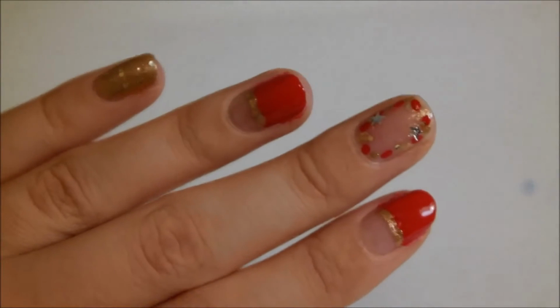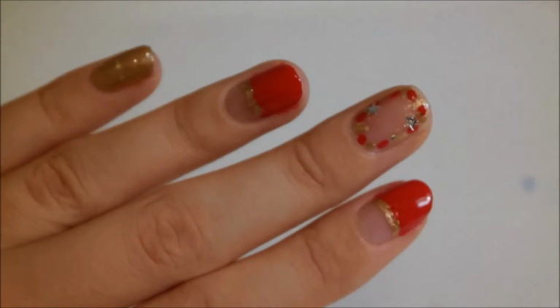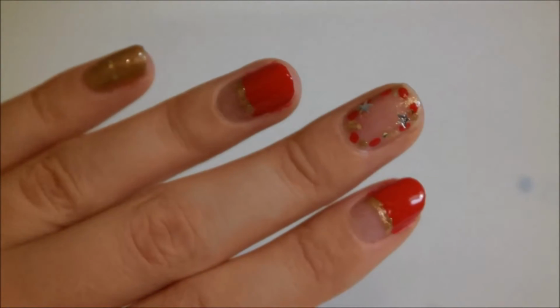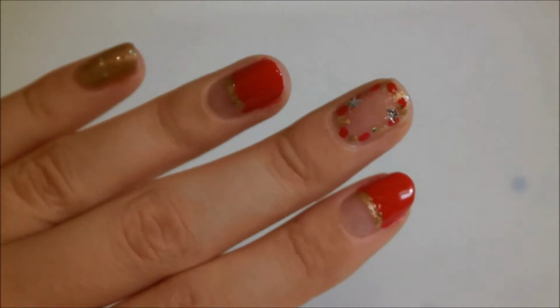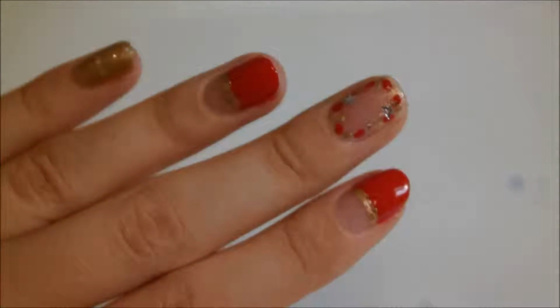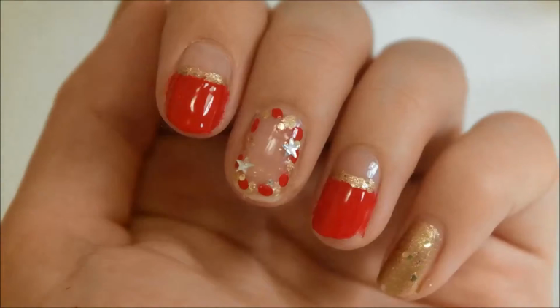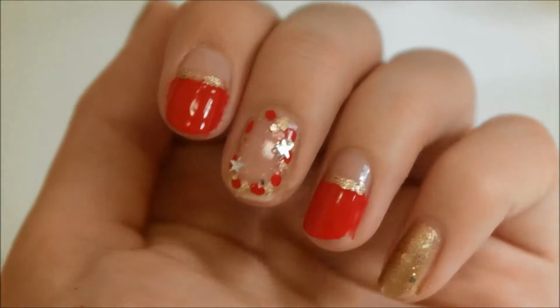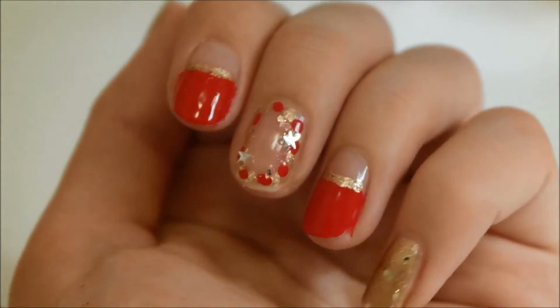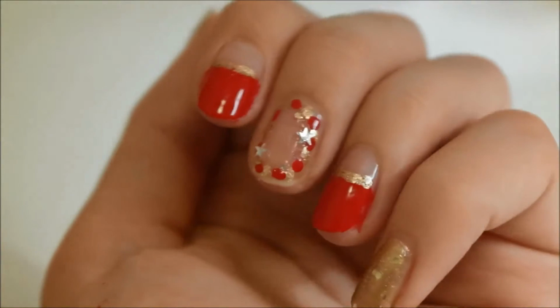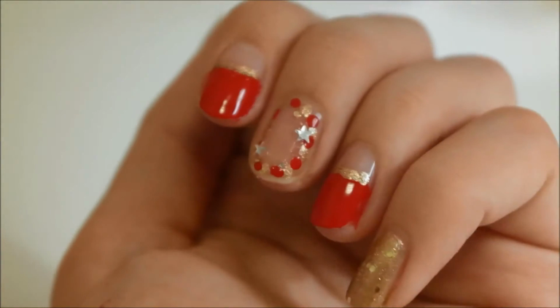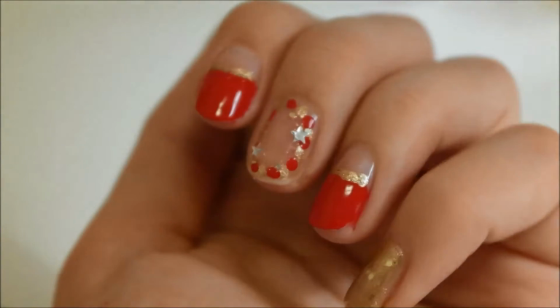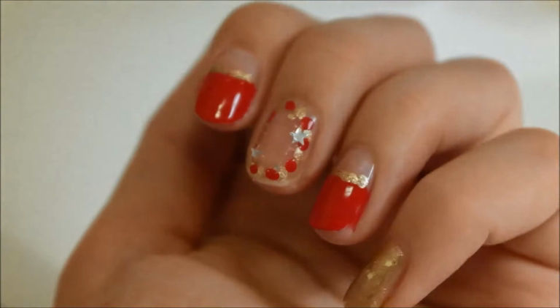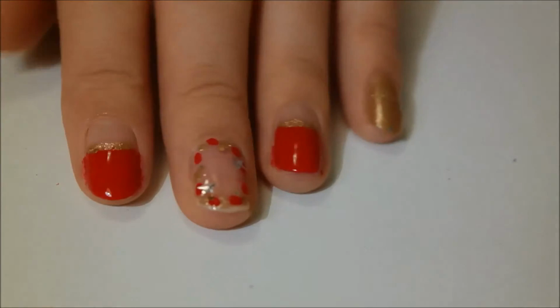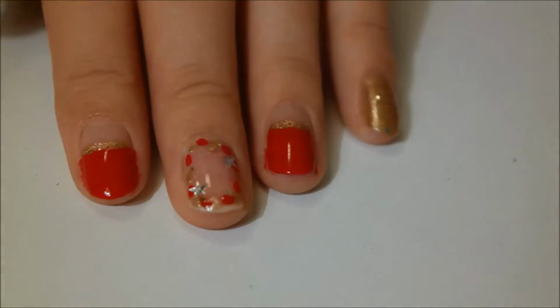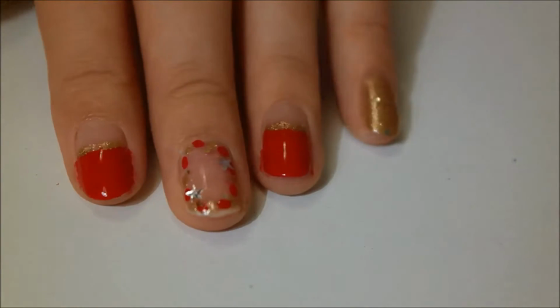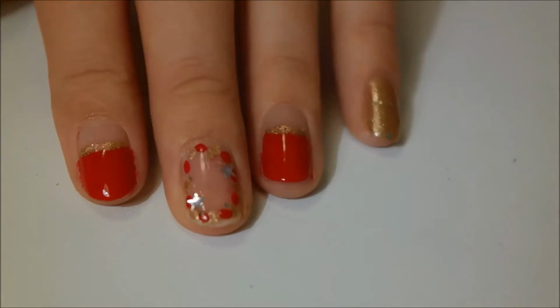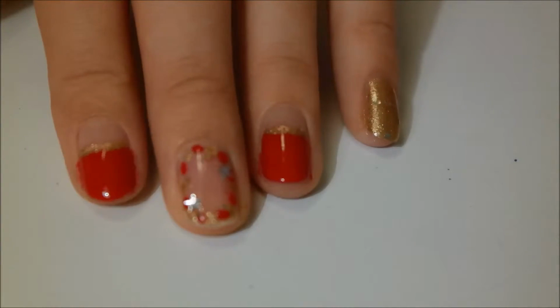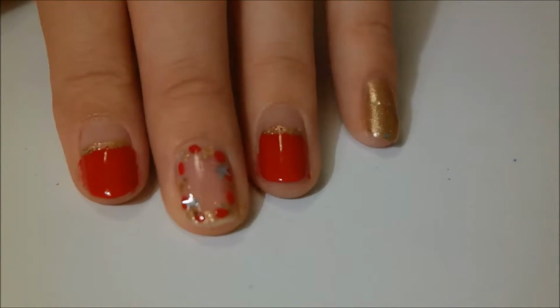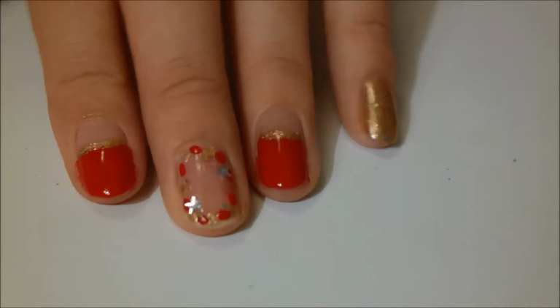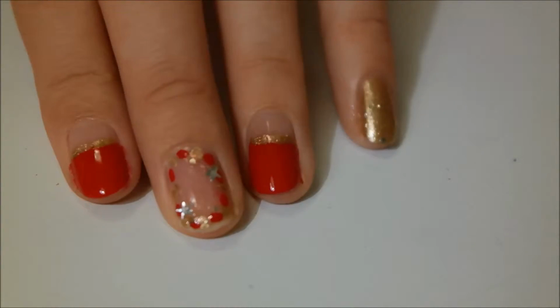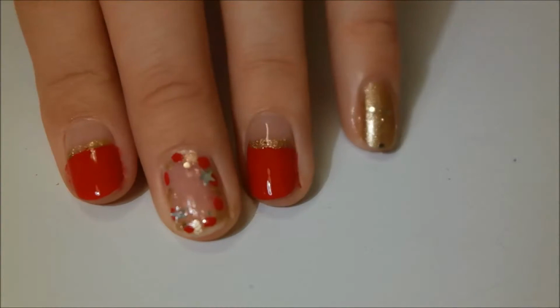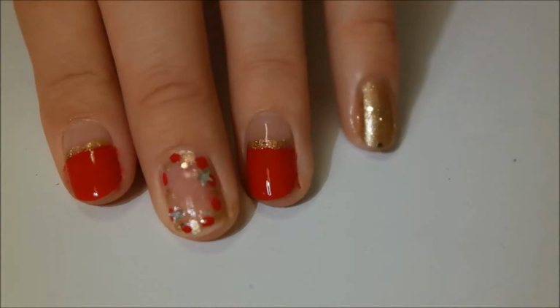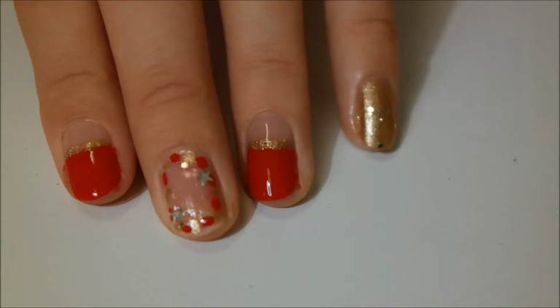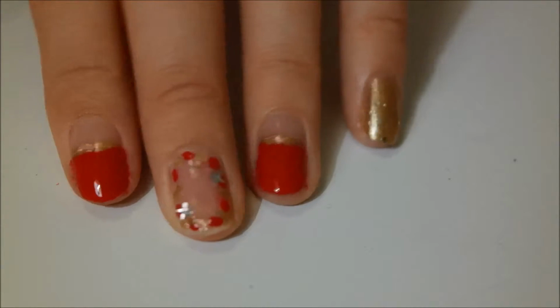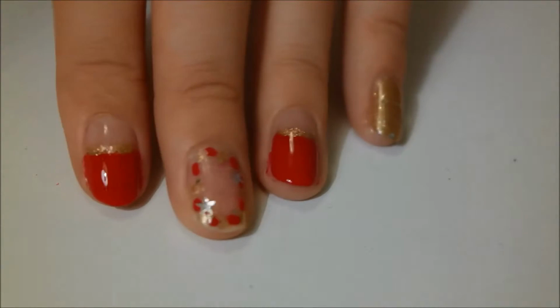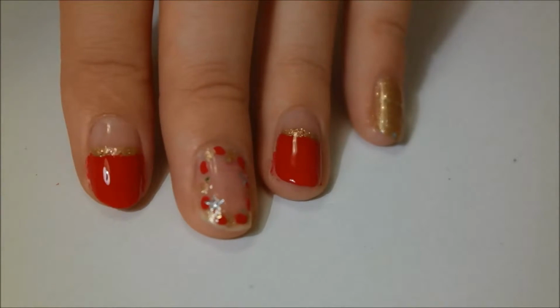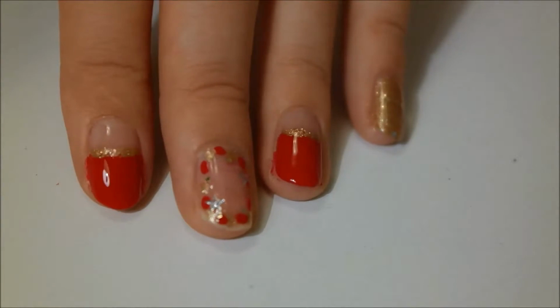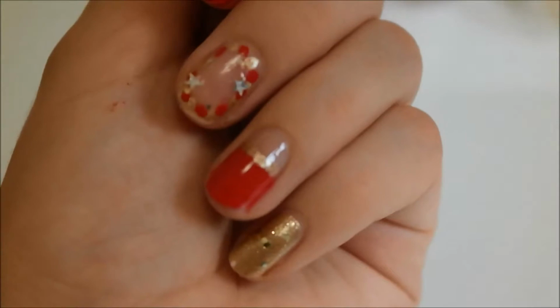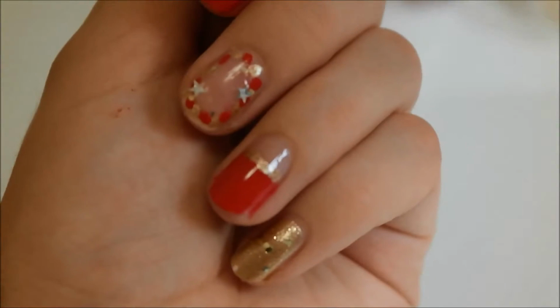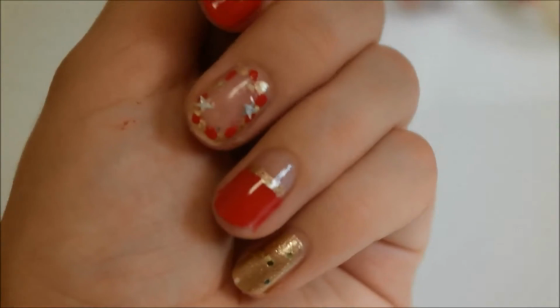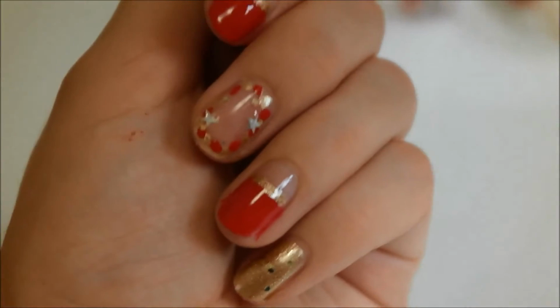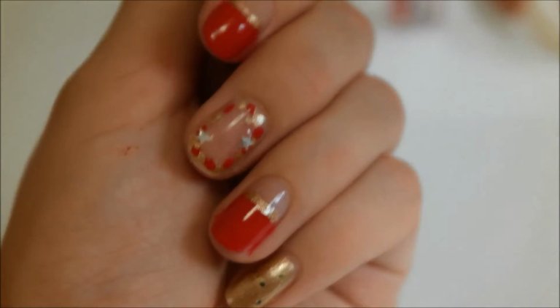Hello everyone! Today I'm going to be showing you how to make these sparkly festive Christmas nails.